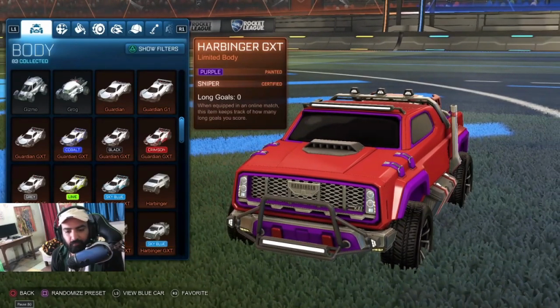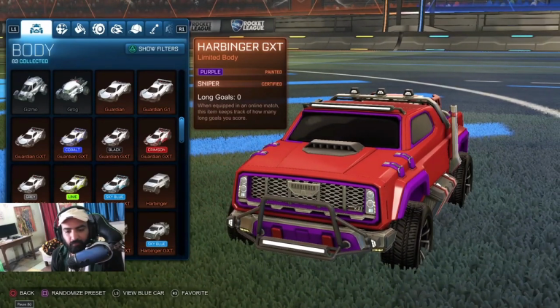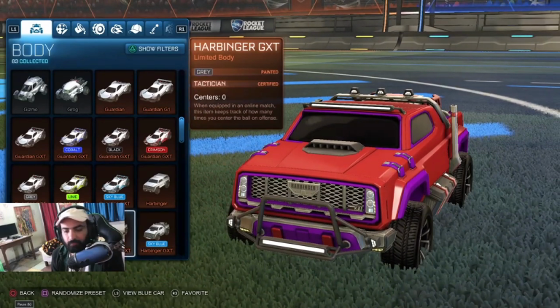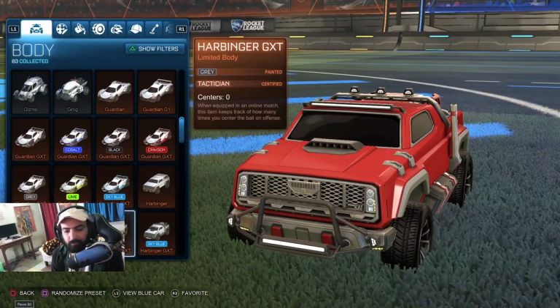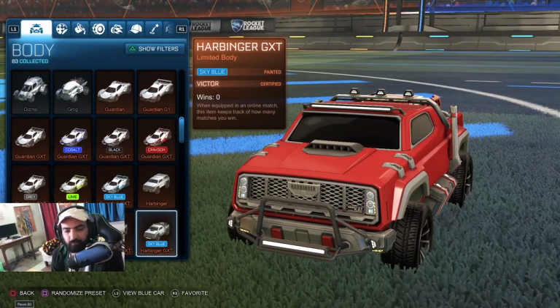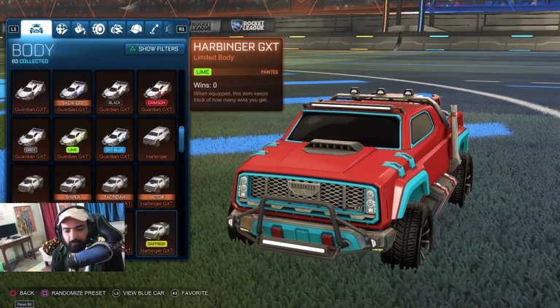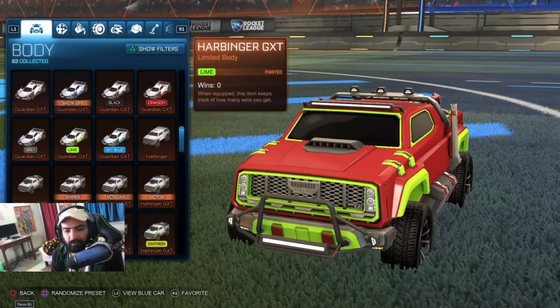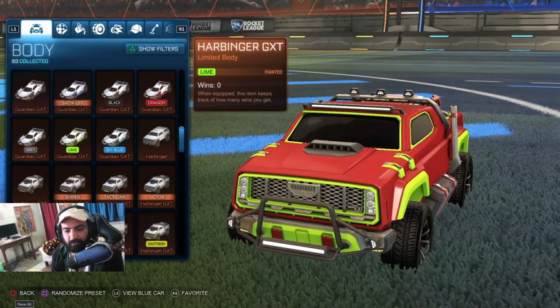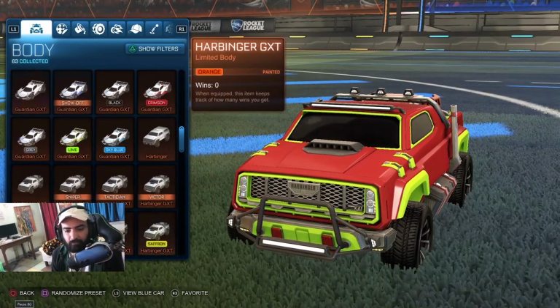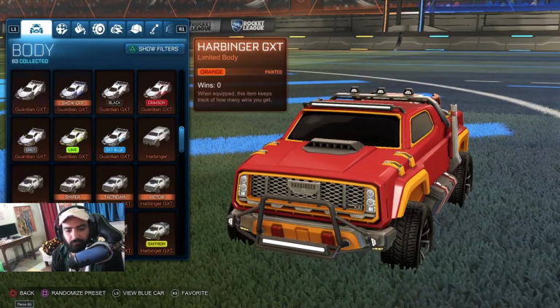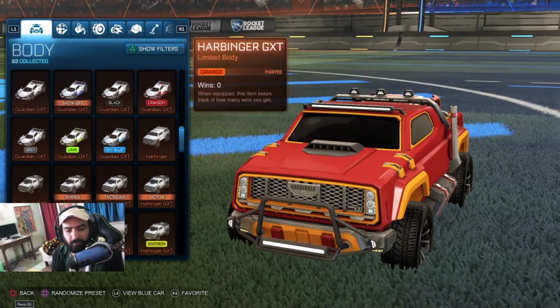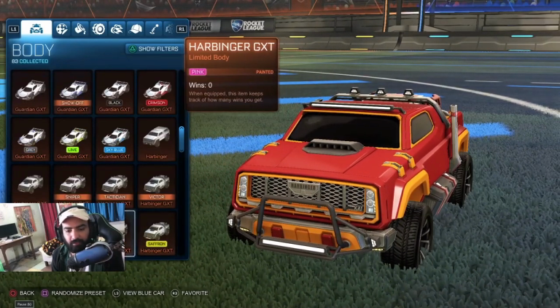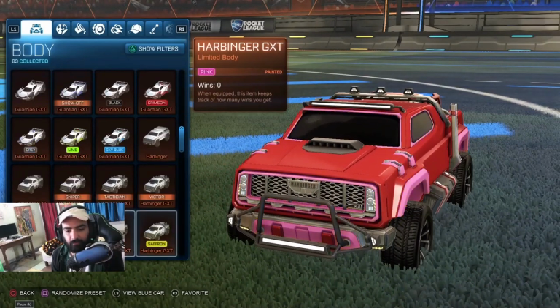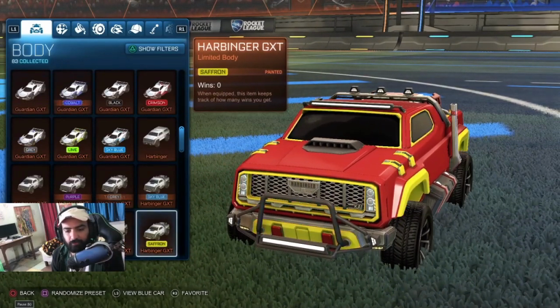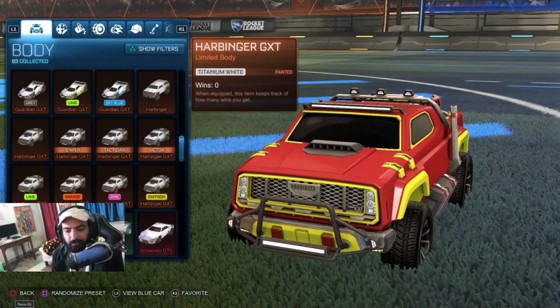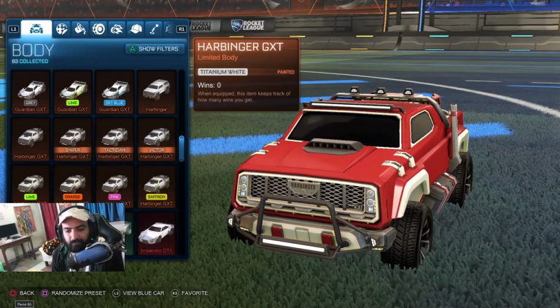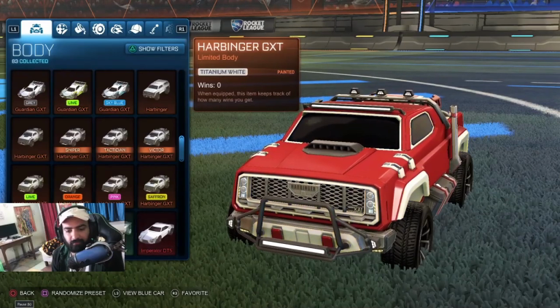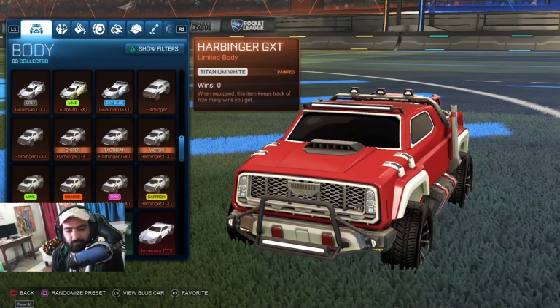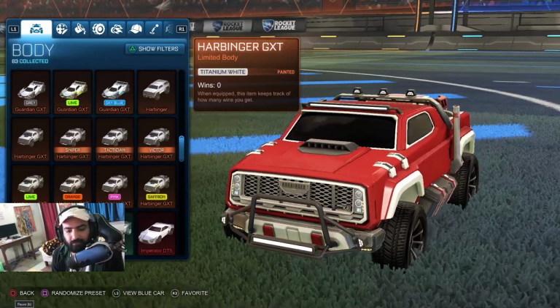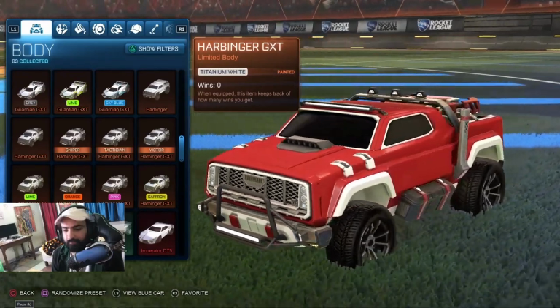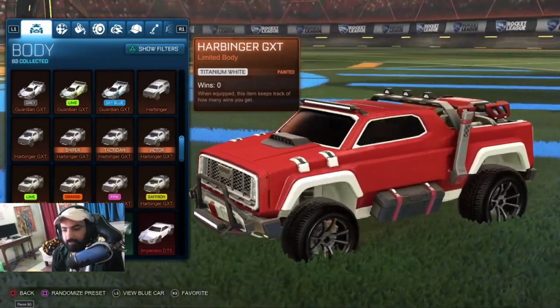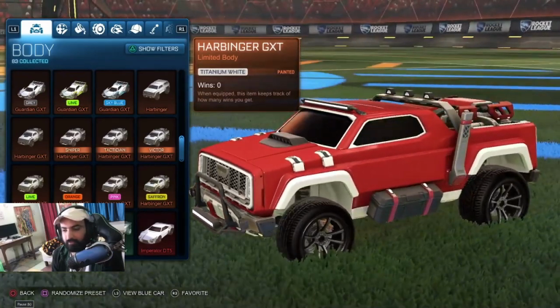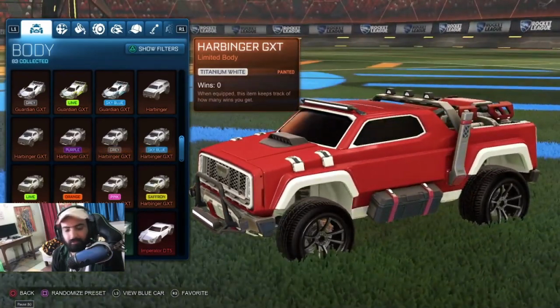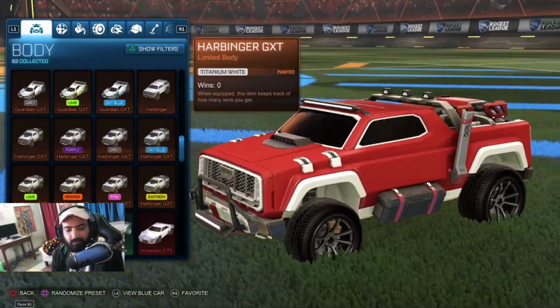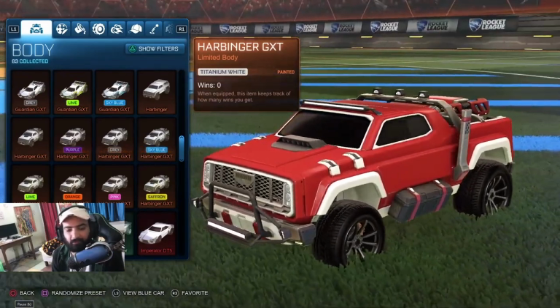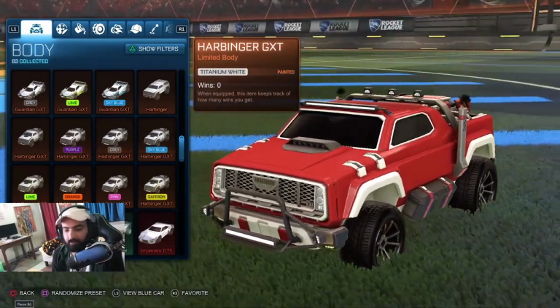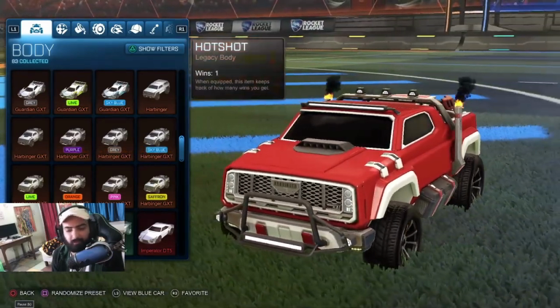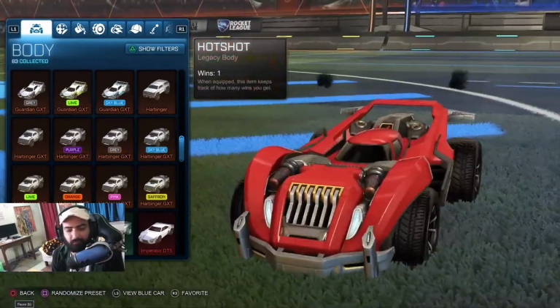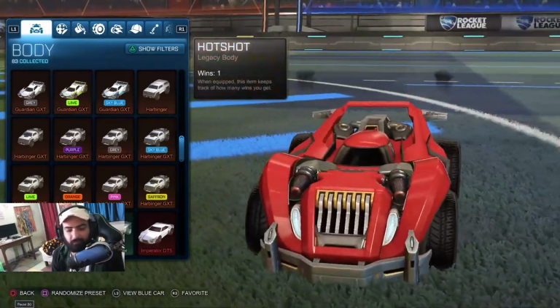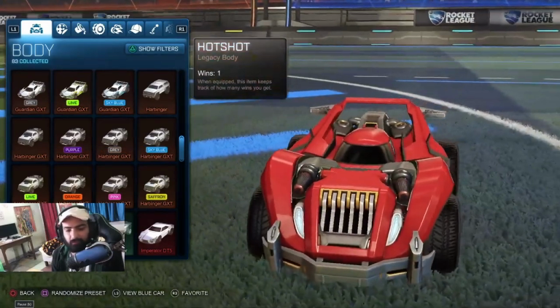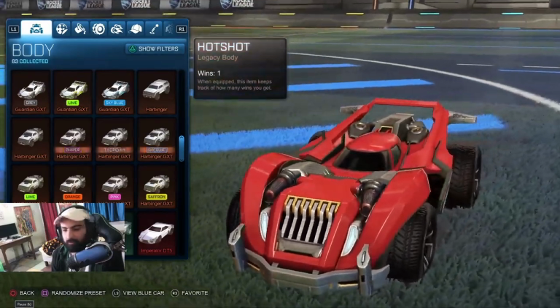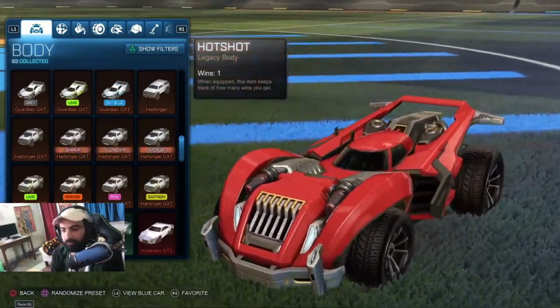Purple. Sky Blue. Orange. Pink. Saffron. Titanium White. I didn't know I had this car before. Hot Shot.